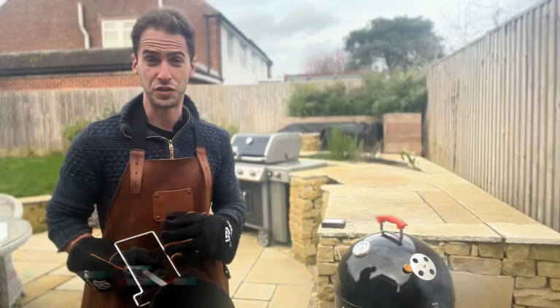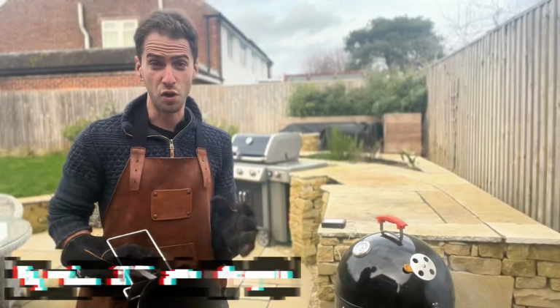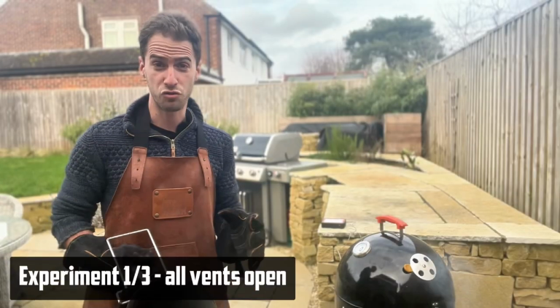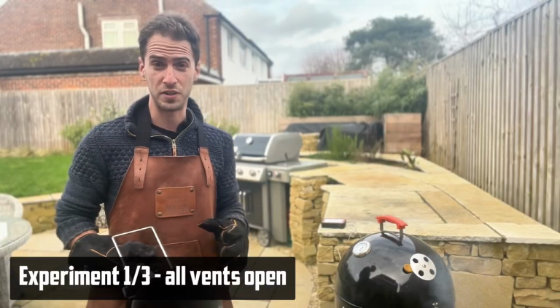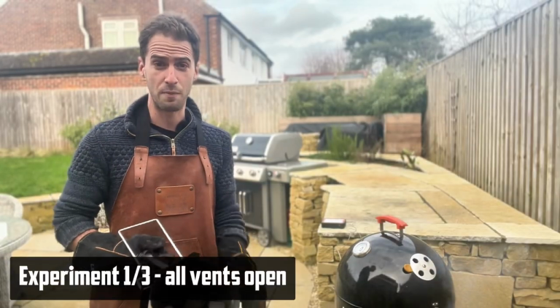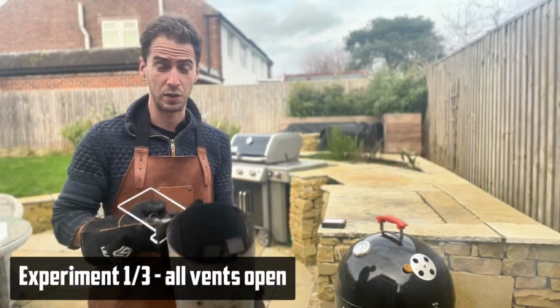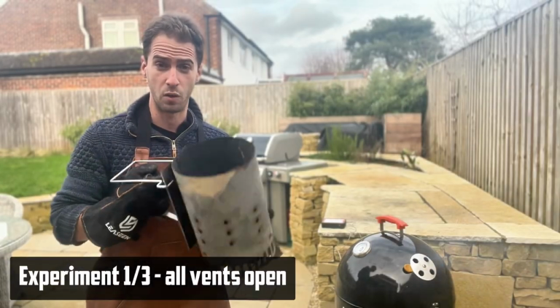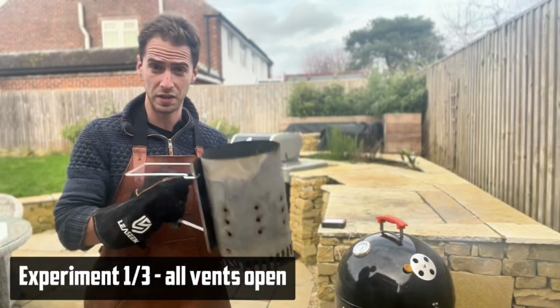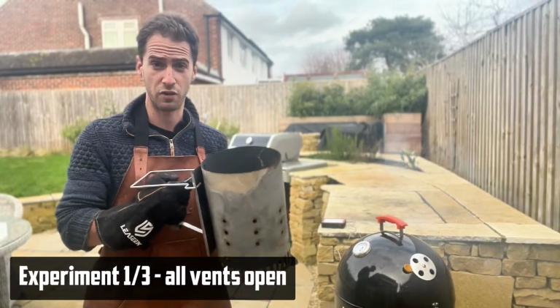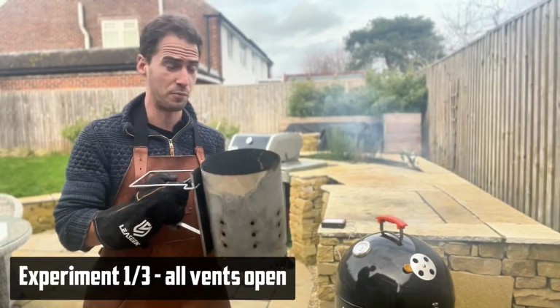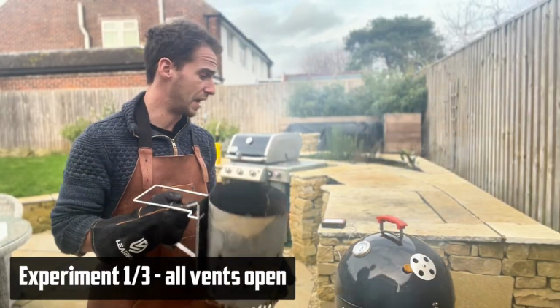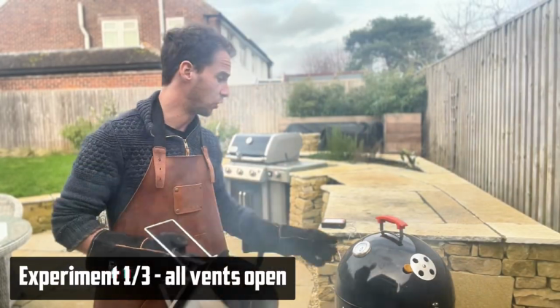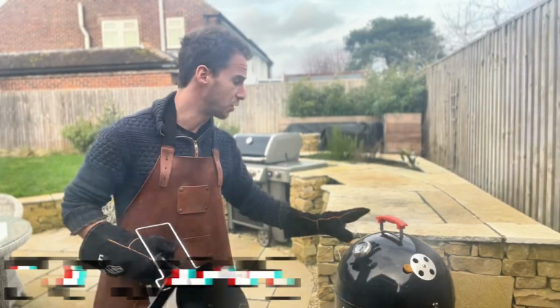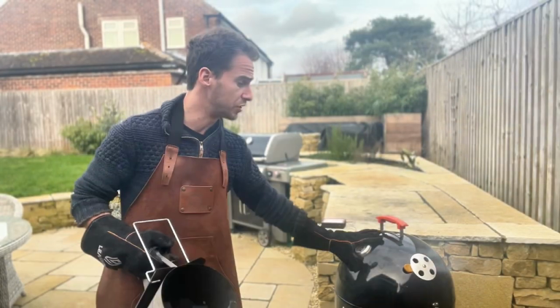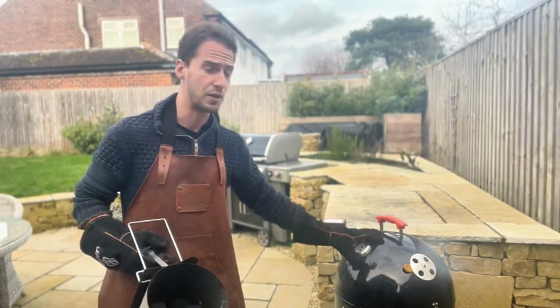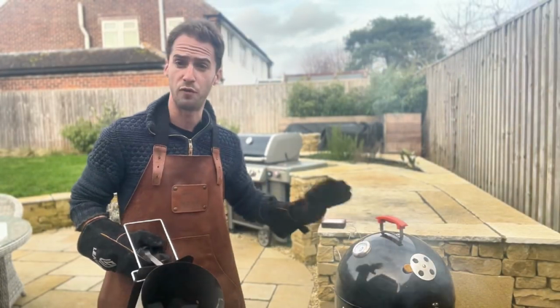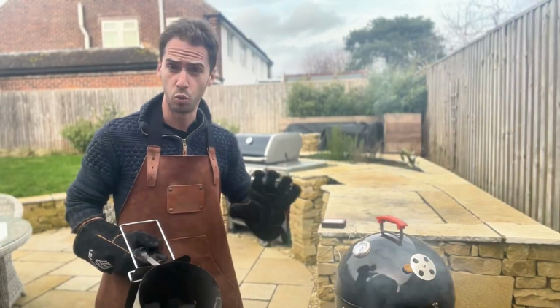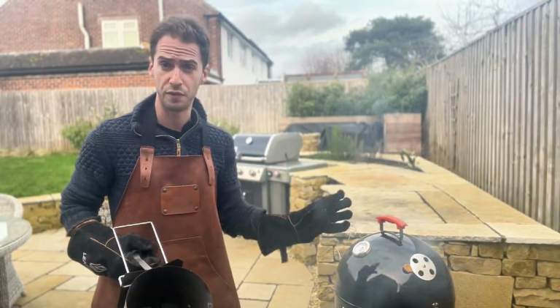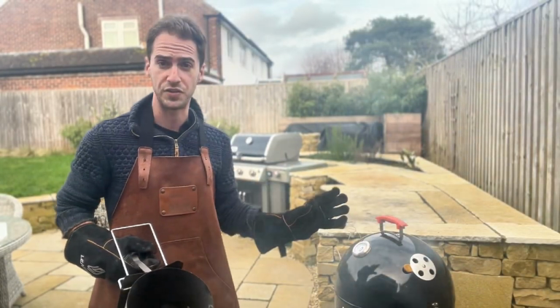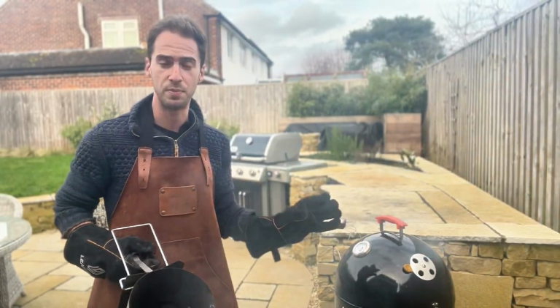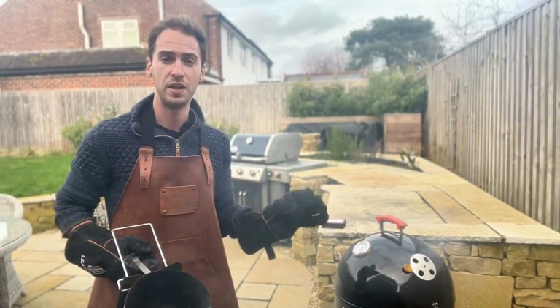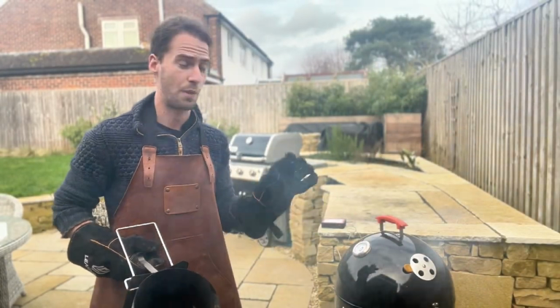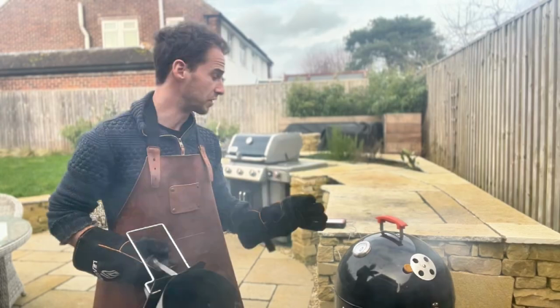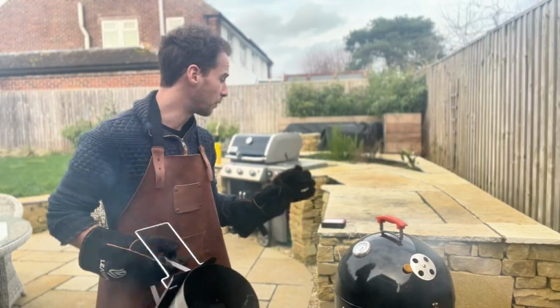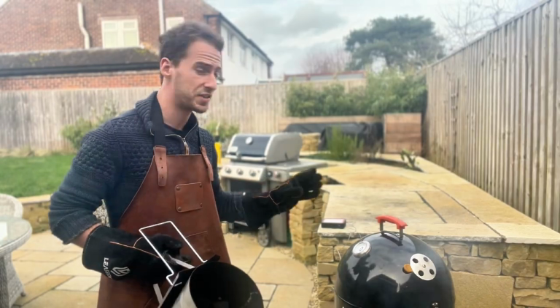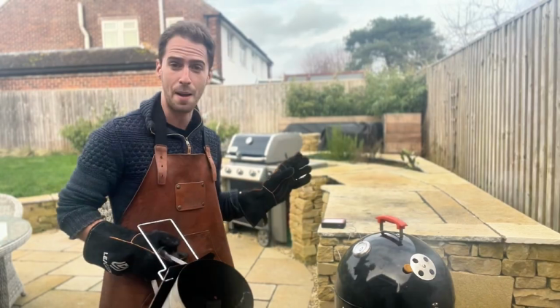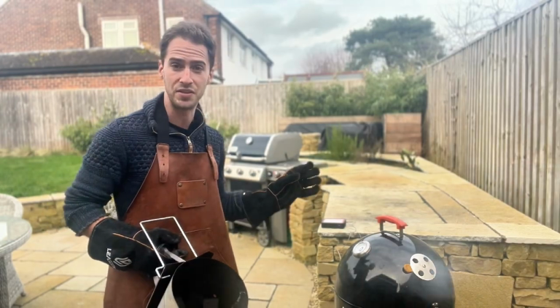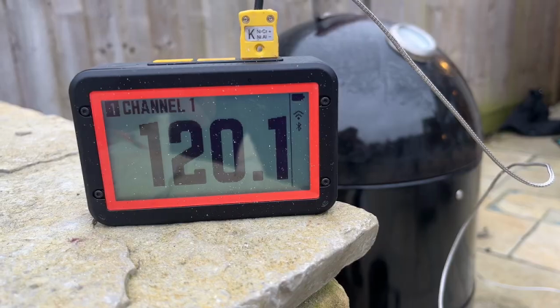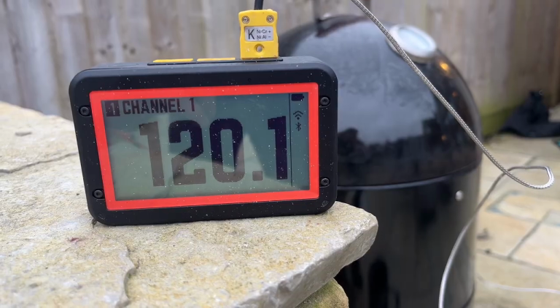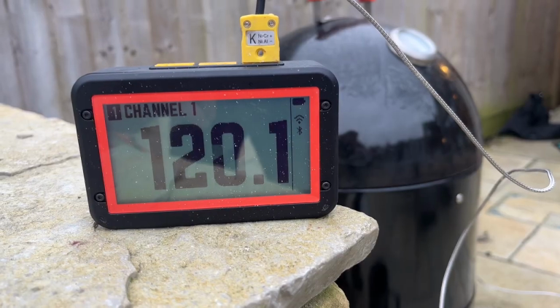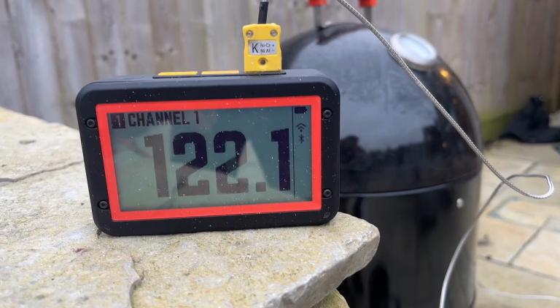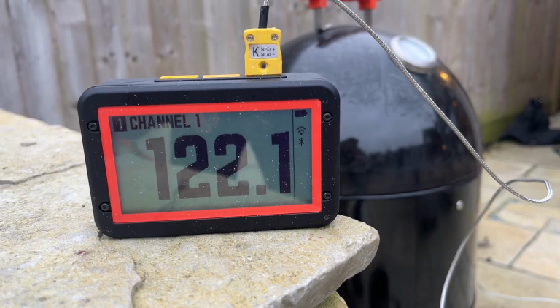For our control experiment we're going to light one kilogram of briquettes on a Pro-Q smoker with all of the vents open, and we're going to monitor the ambient temperature using a Fireboard.